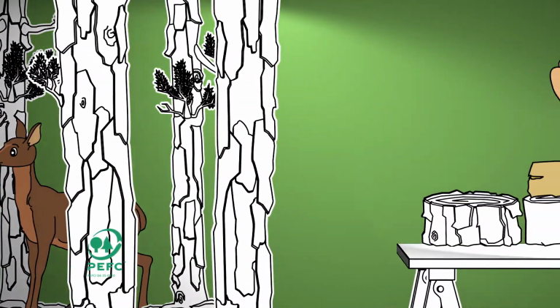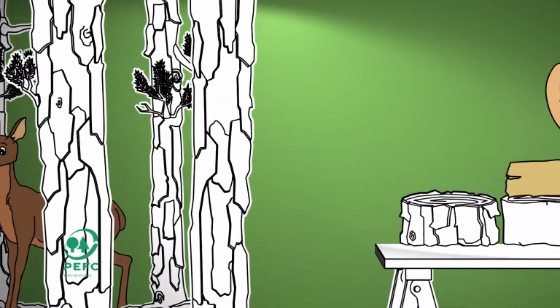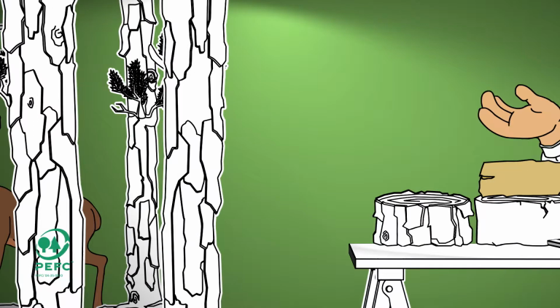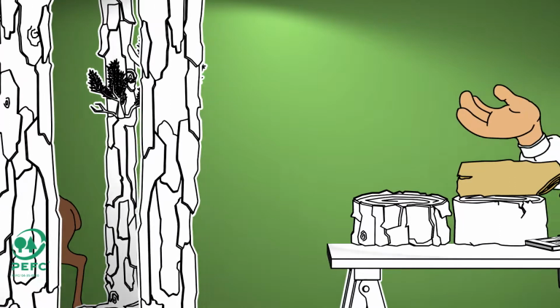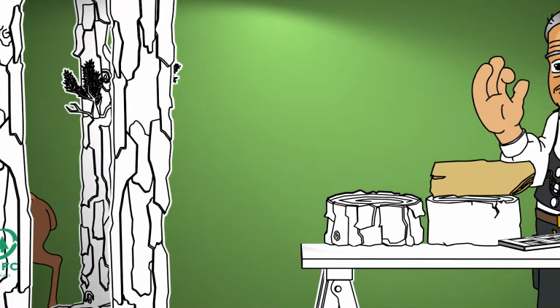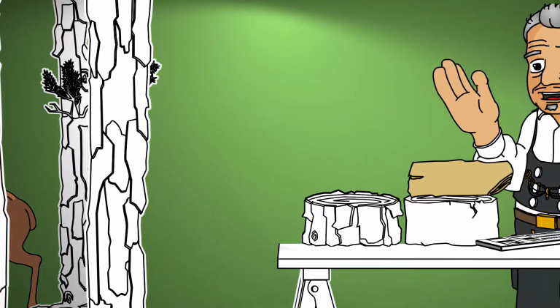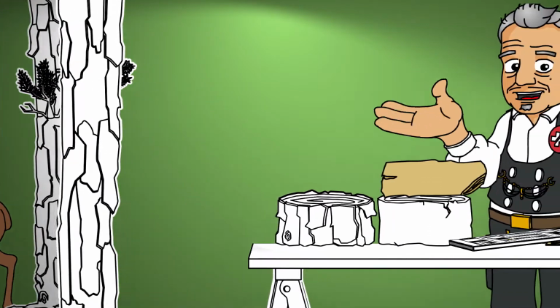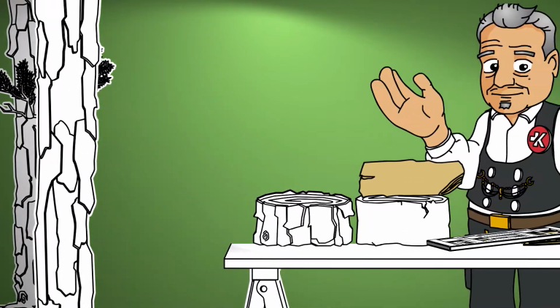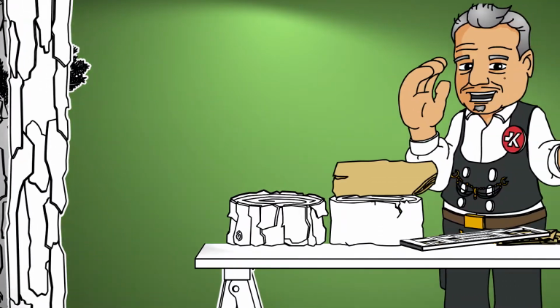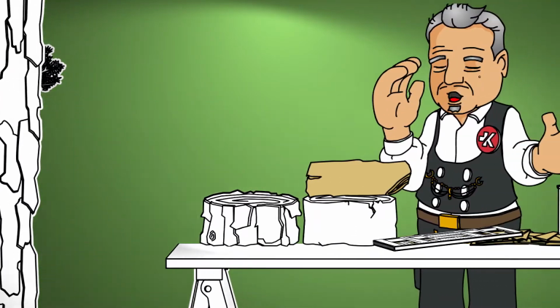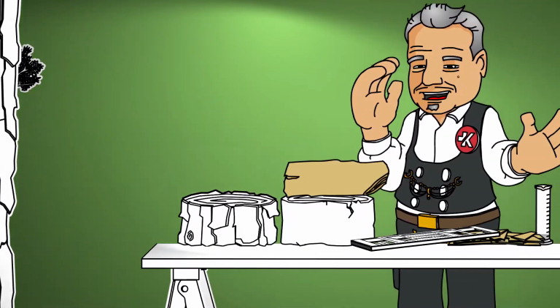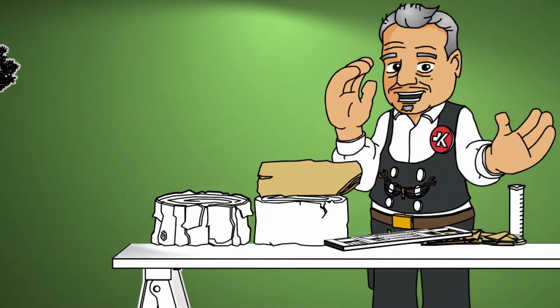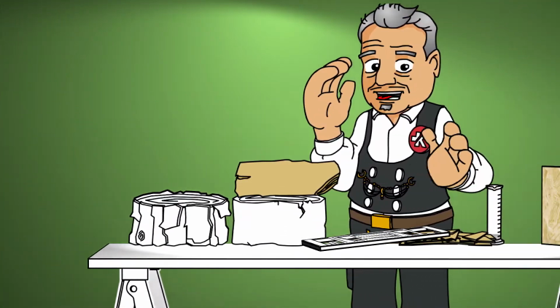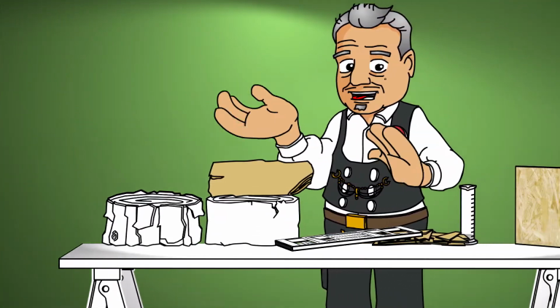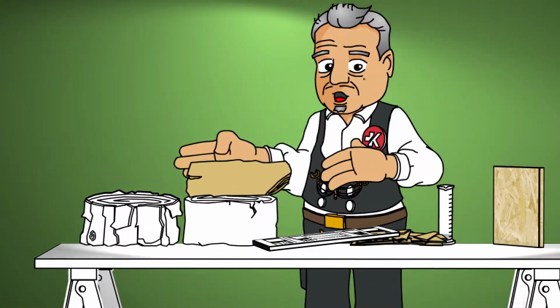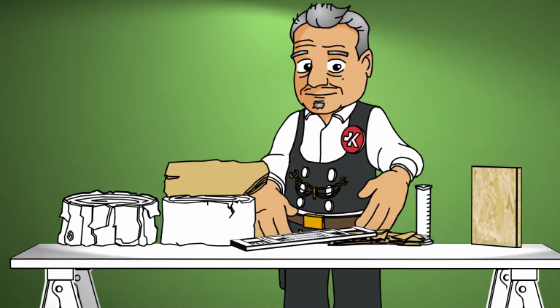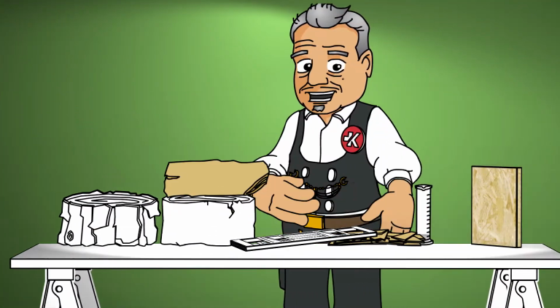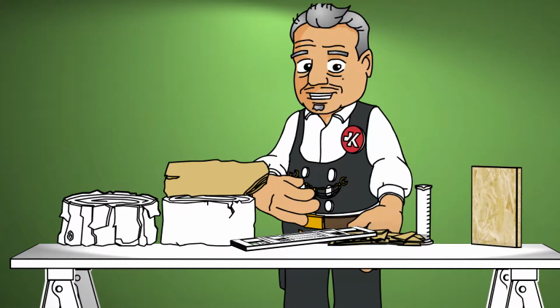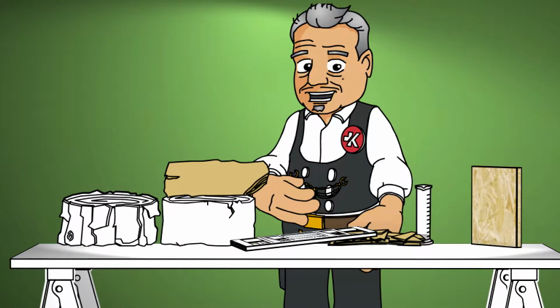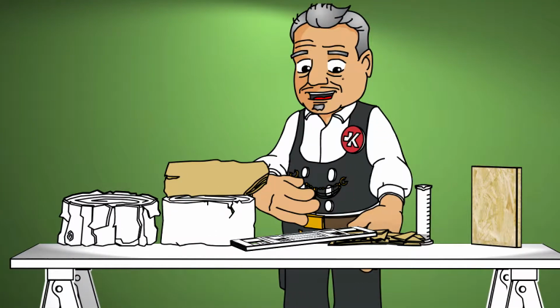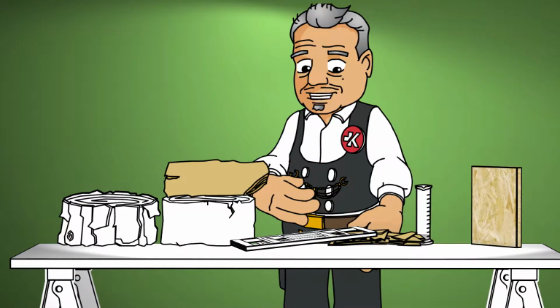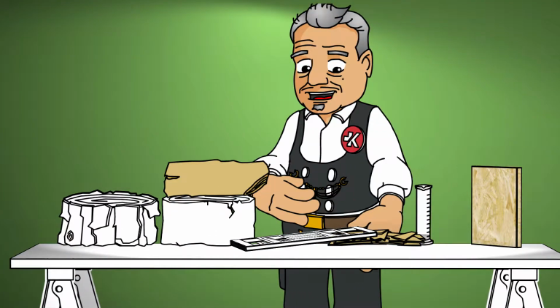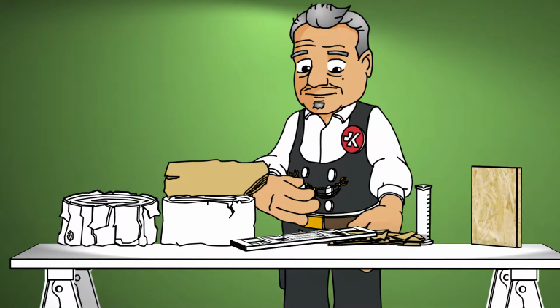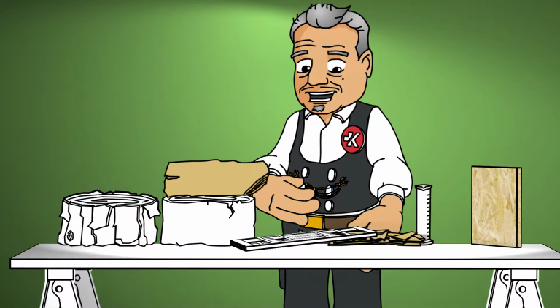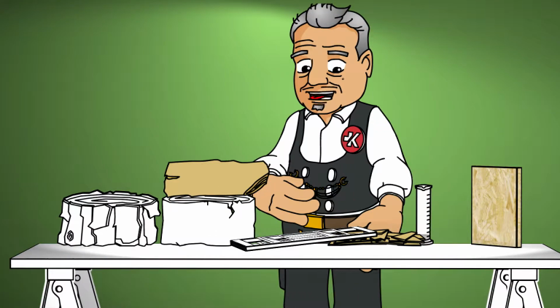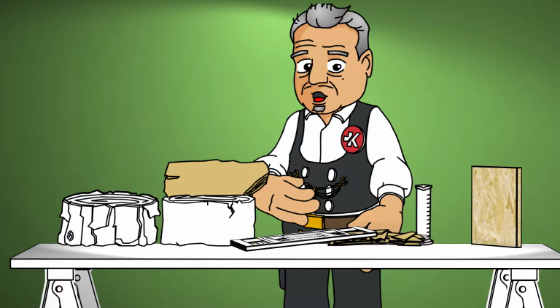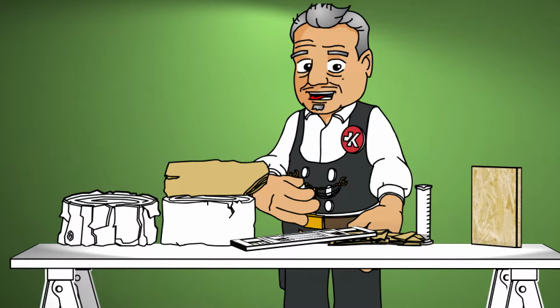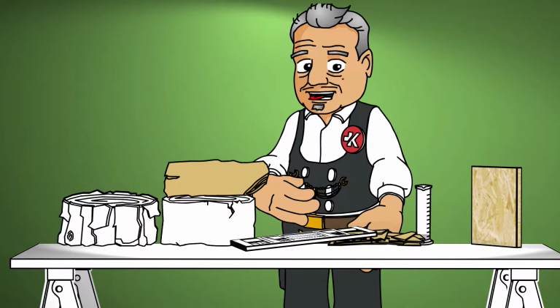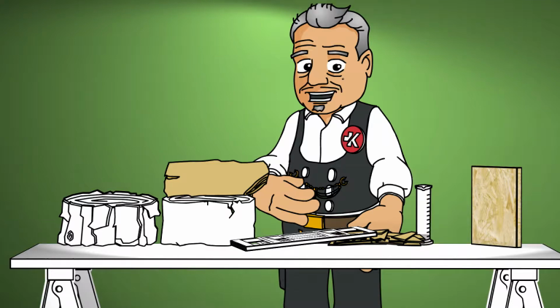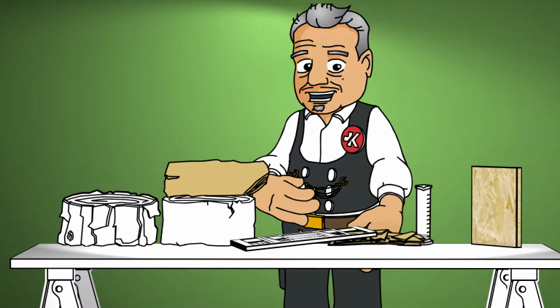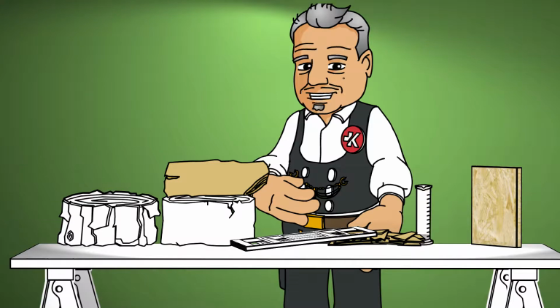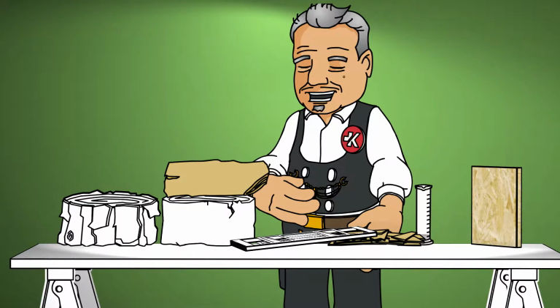Come a little closer. I am Harald and I'd like to show you how Swiss Chrono OSB is produced.